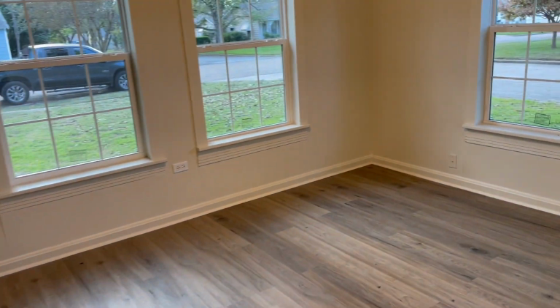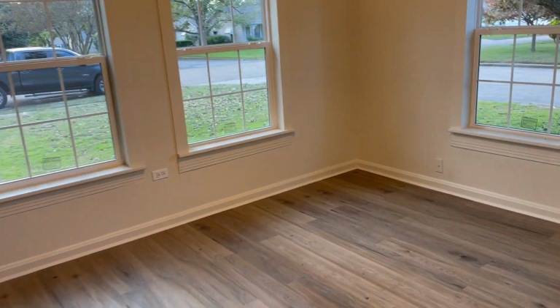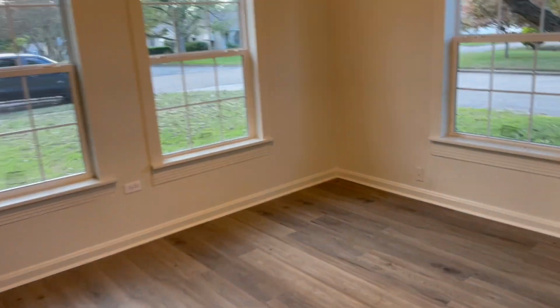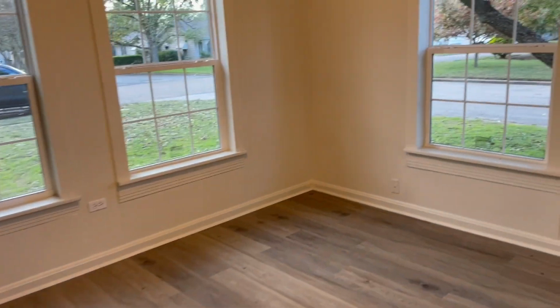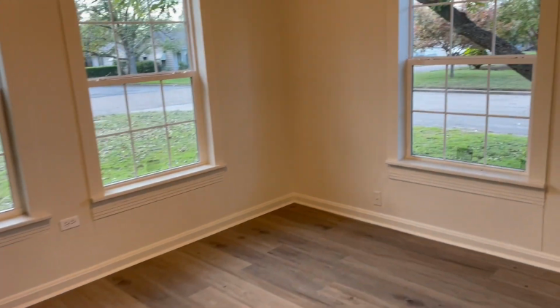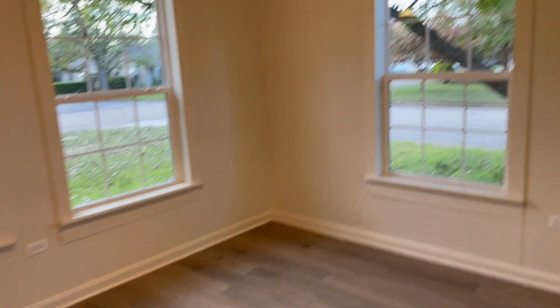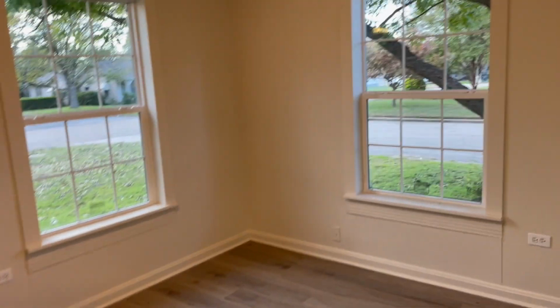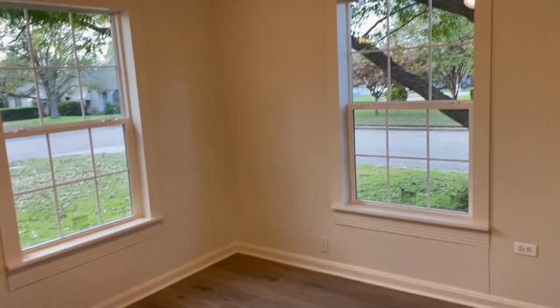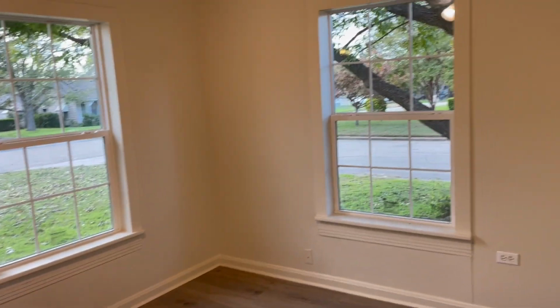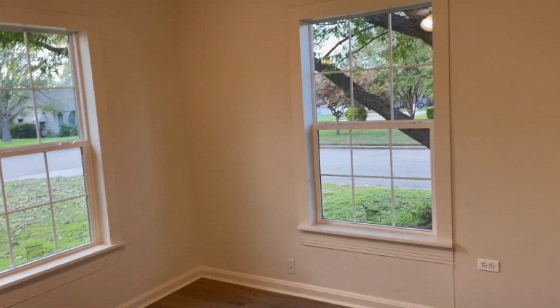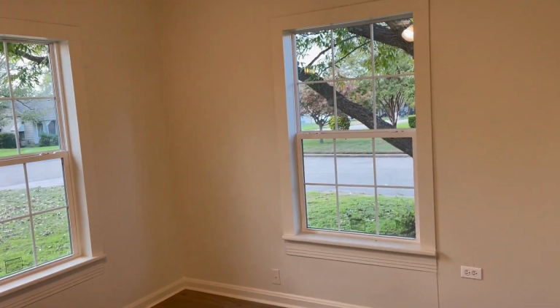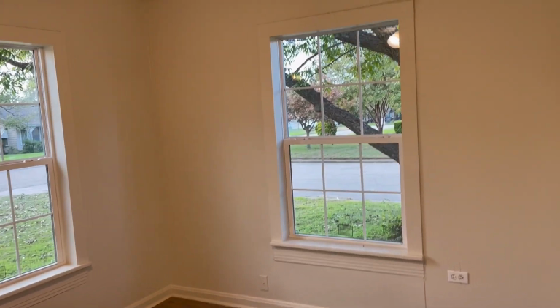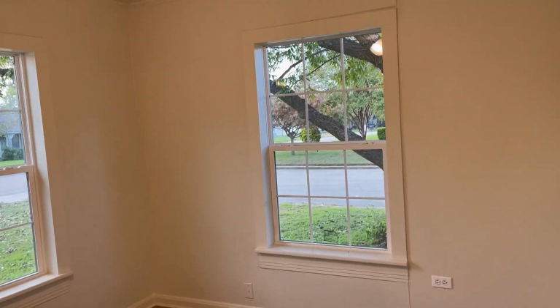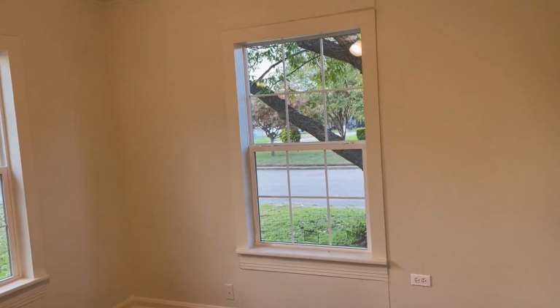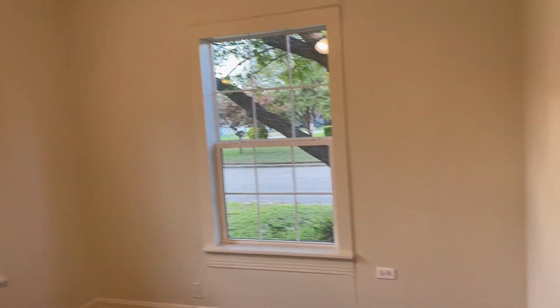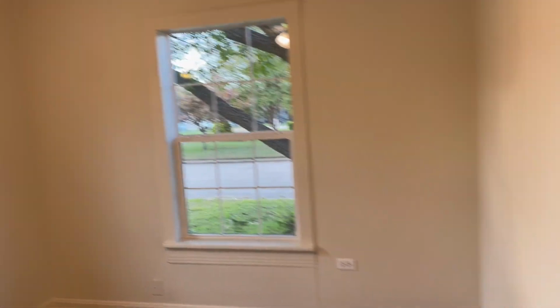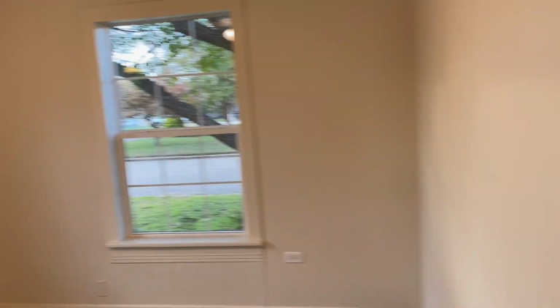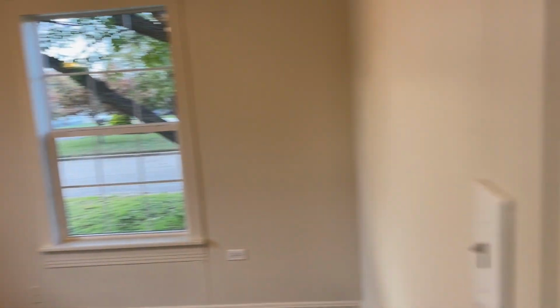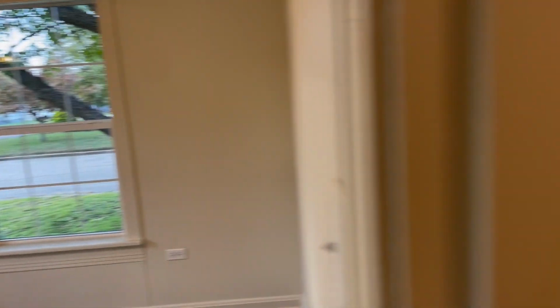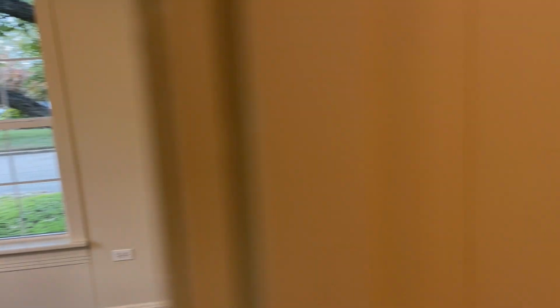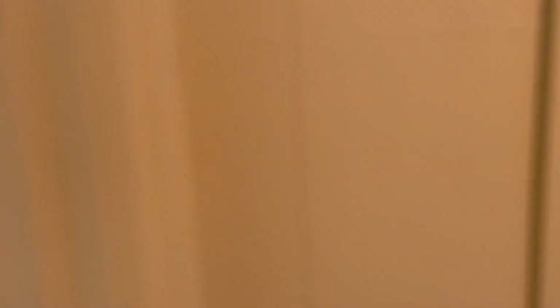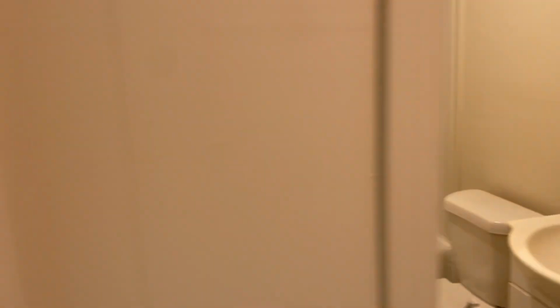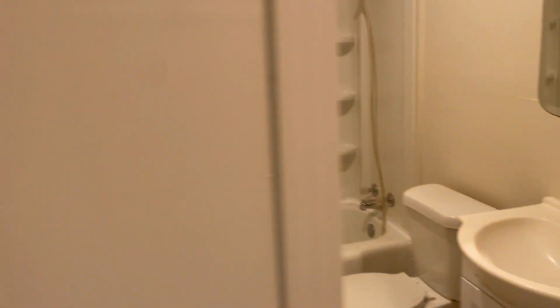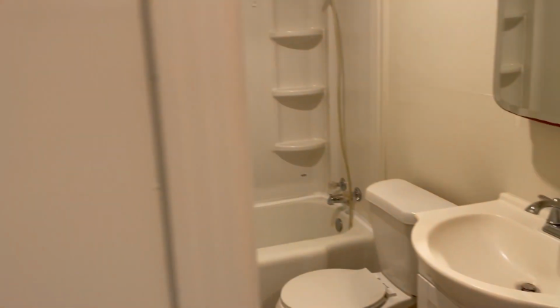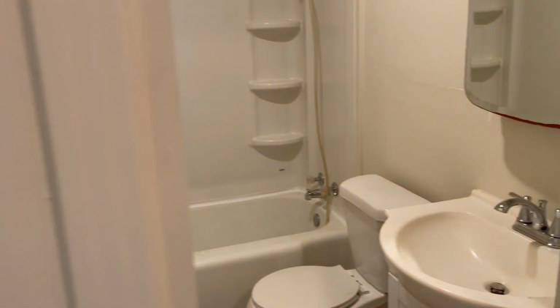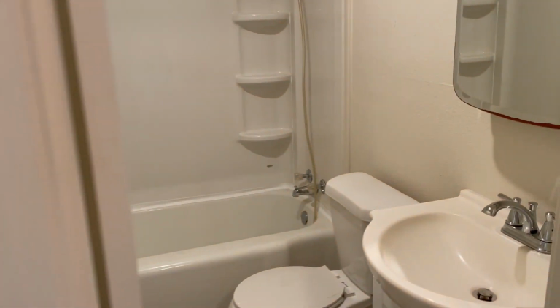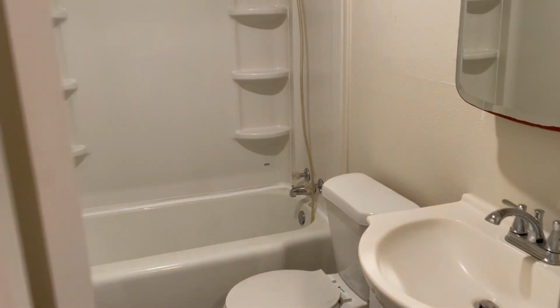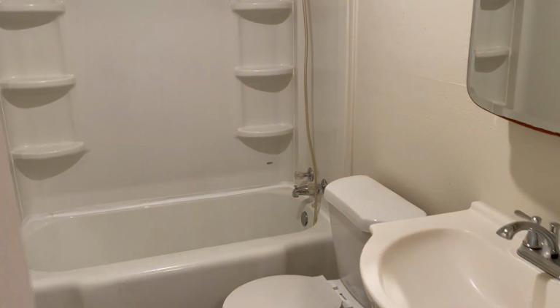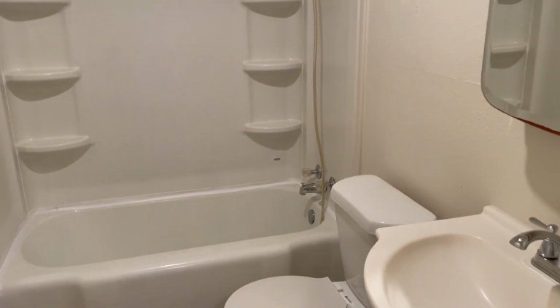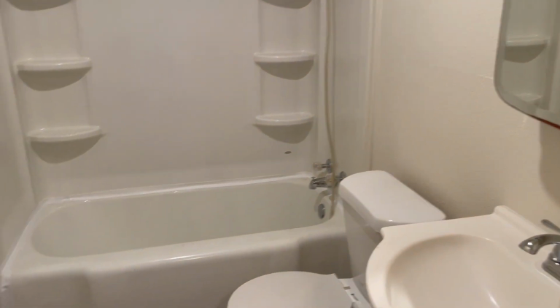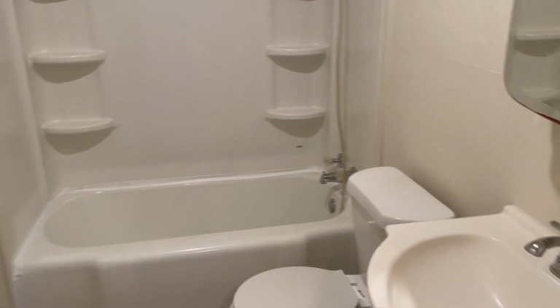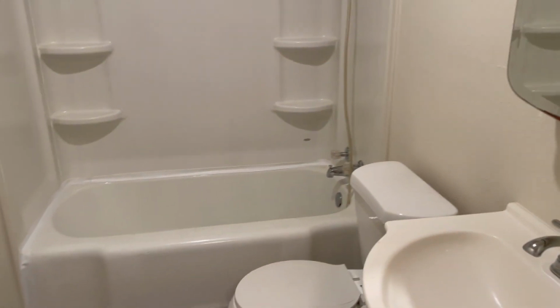Front bedroom here. It's a hall bath, full bathroom.